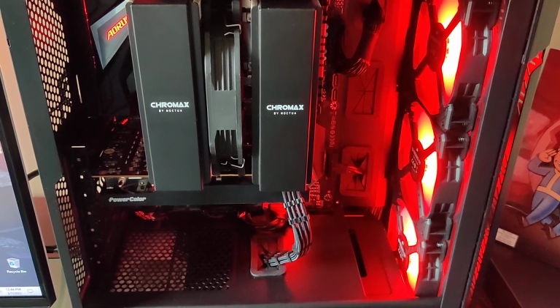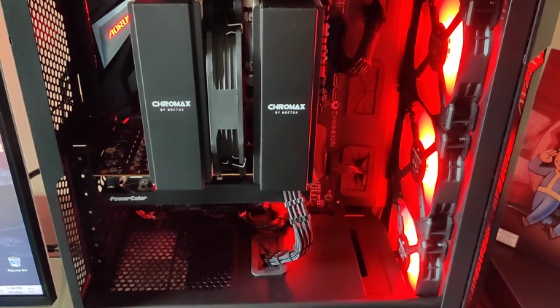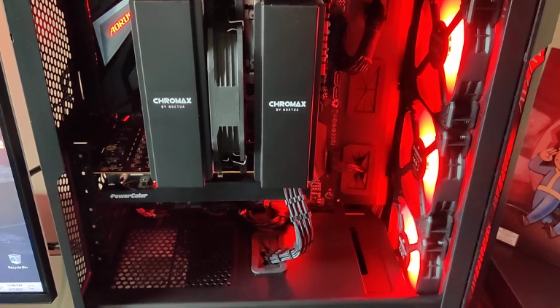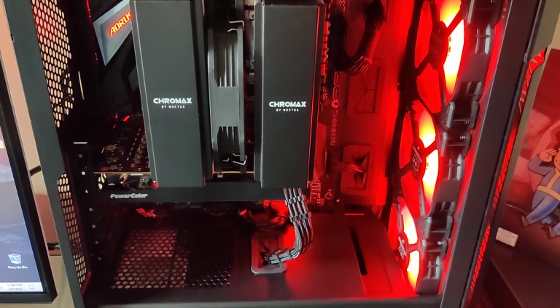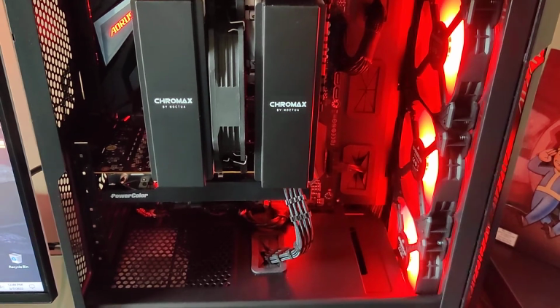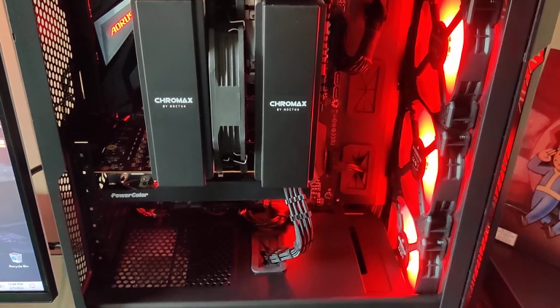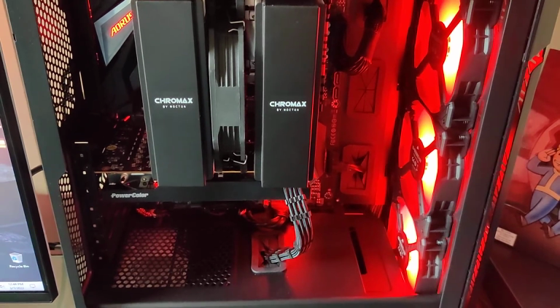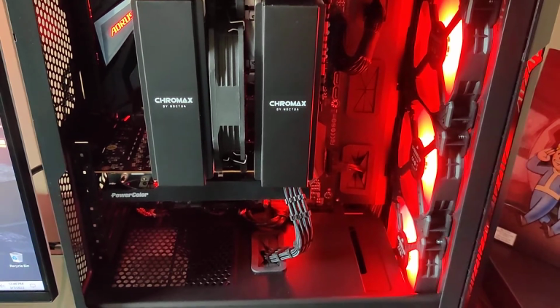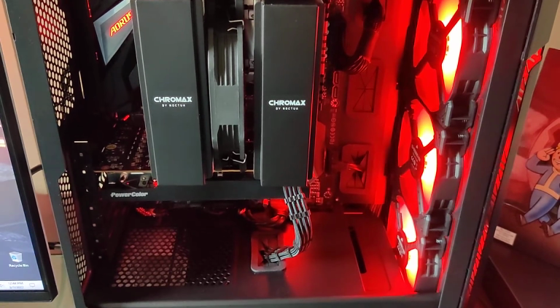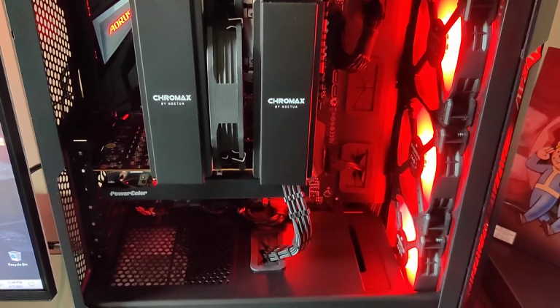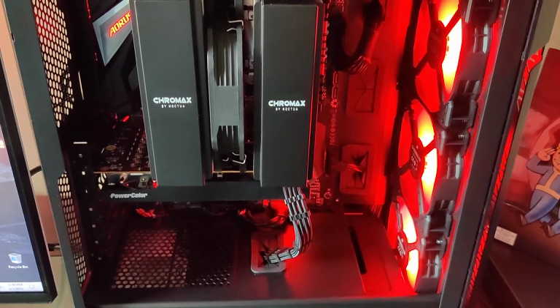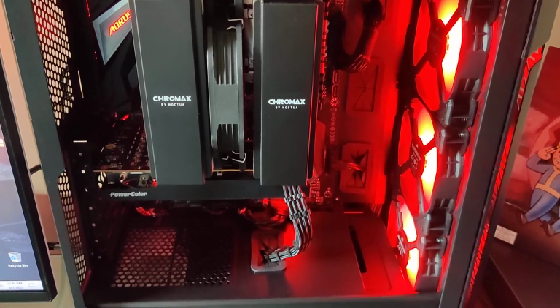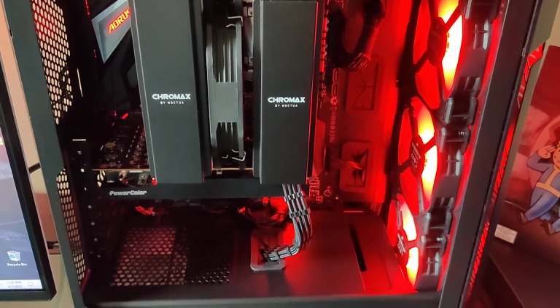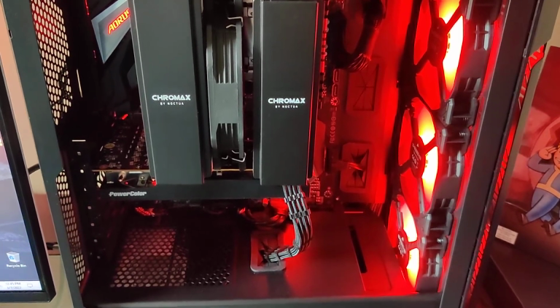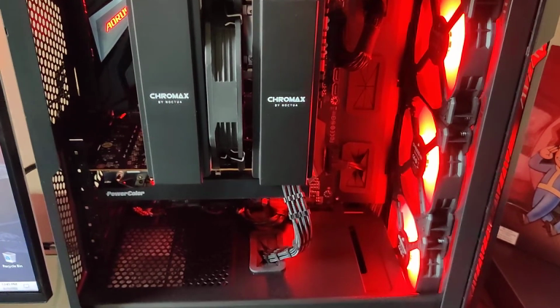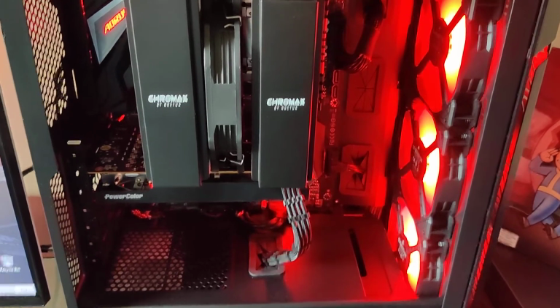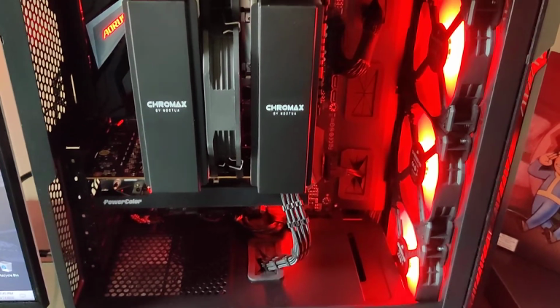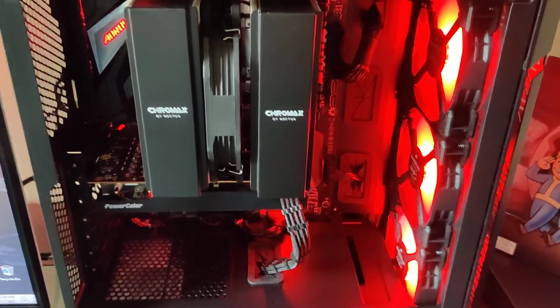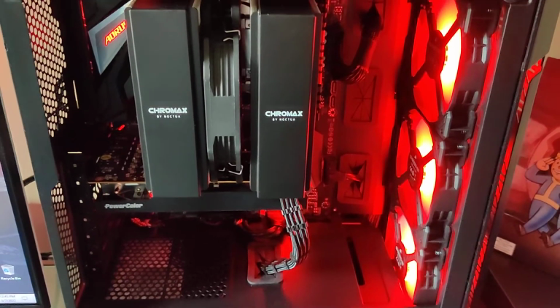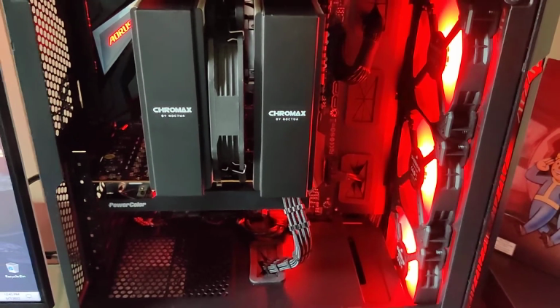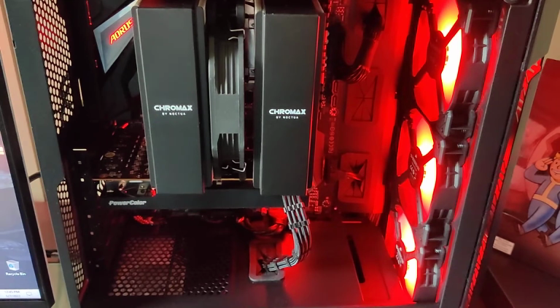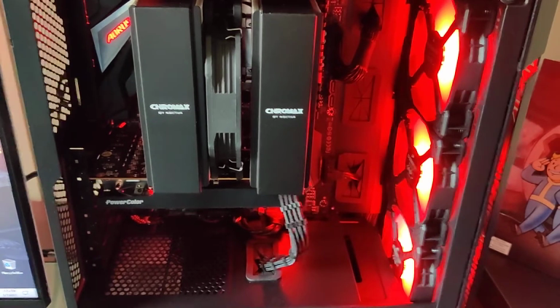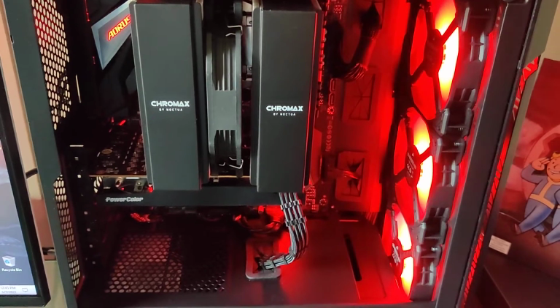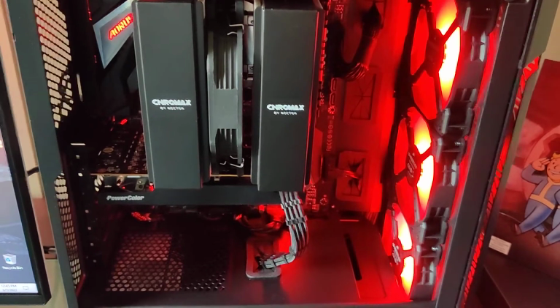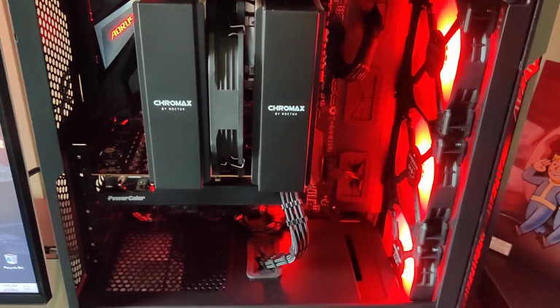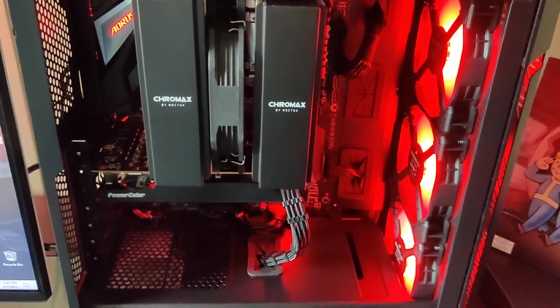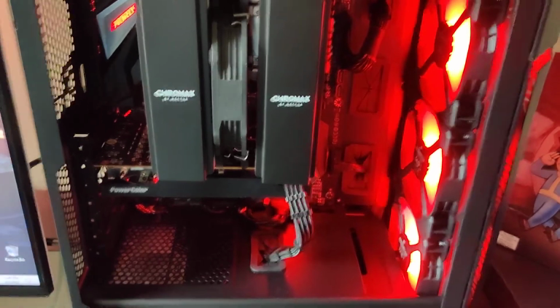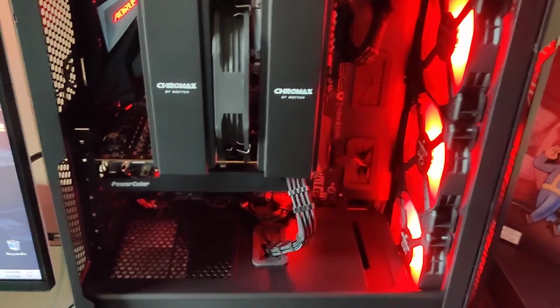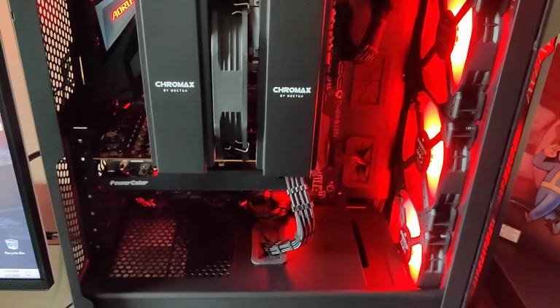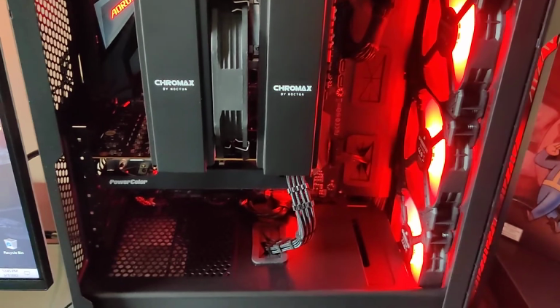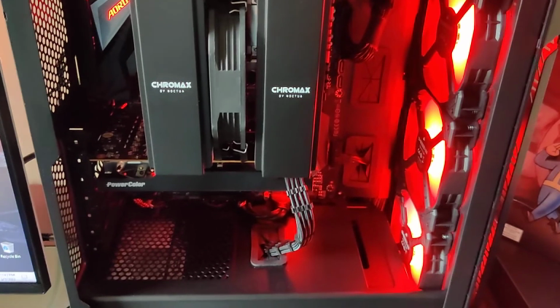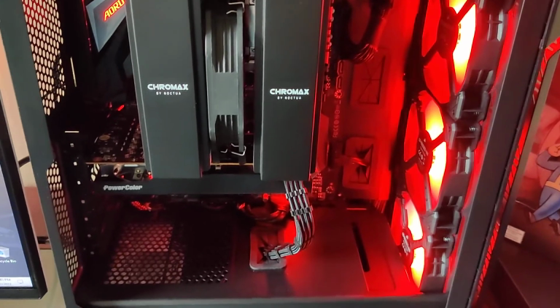Hello, how's everyone doing out there? Just a quick video about my backup PC.